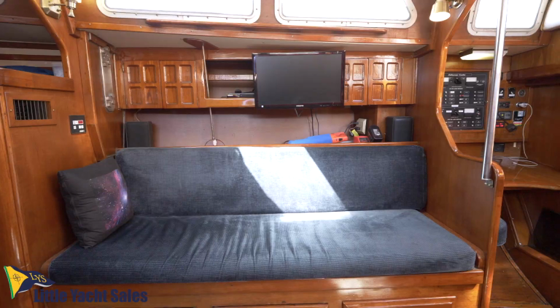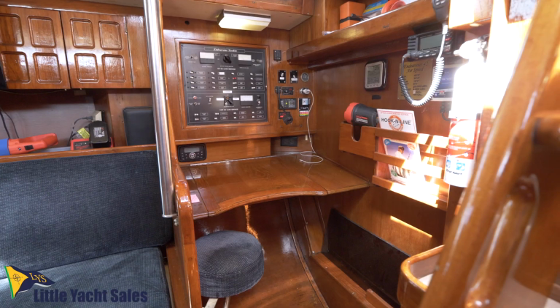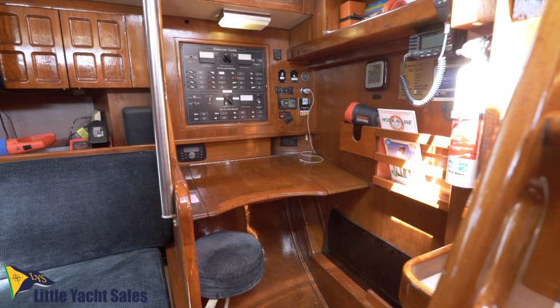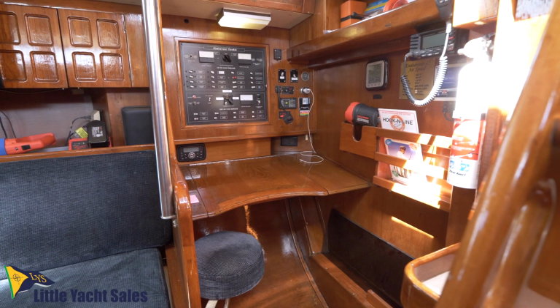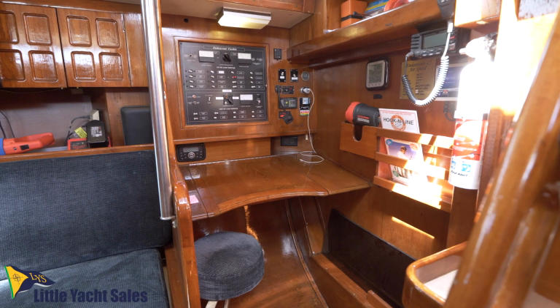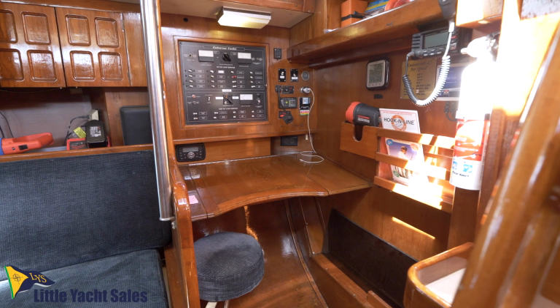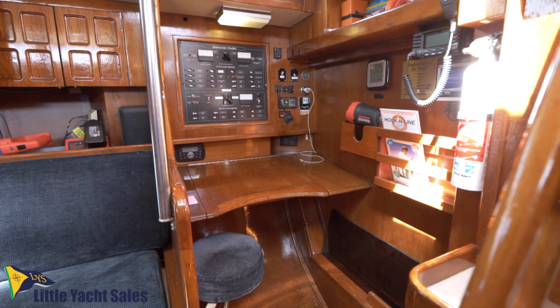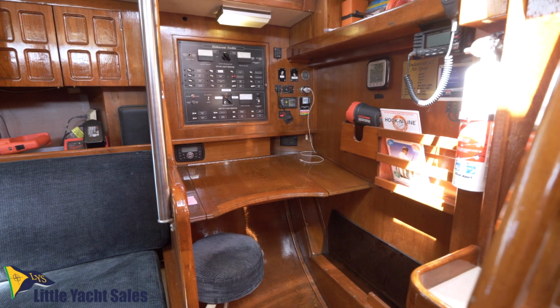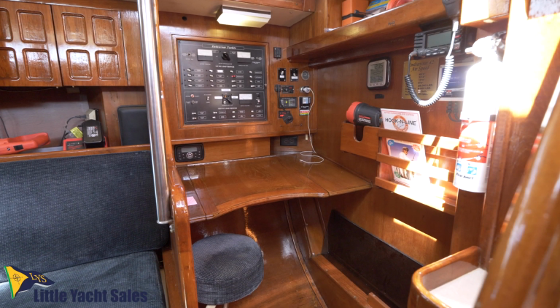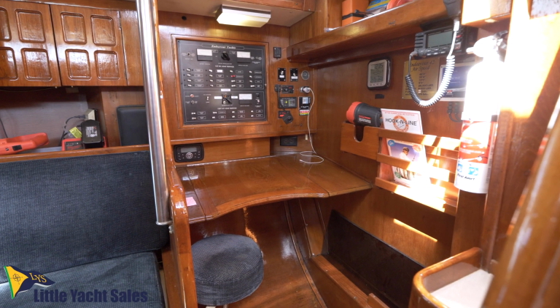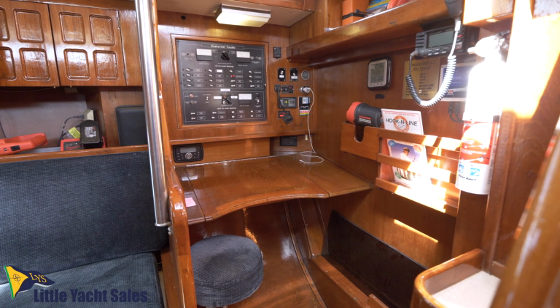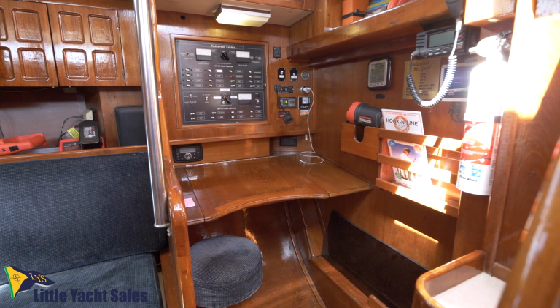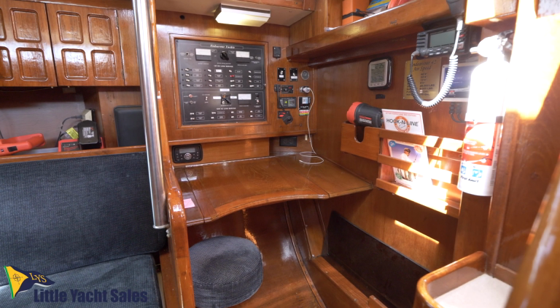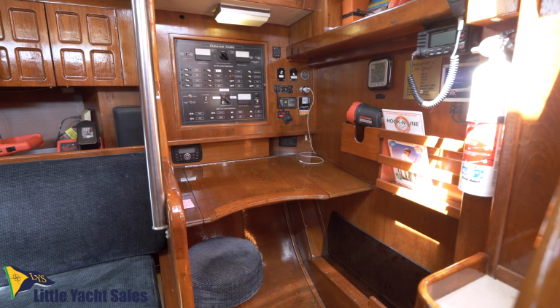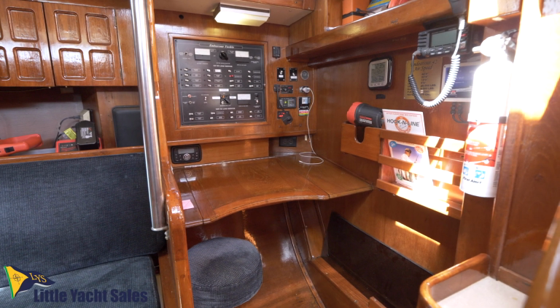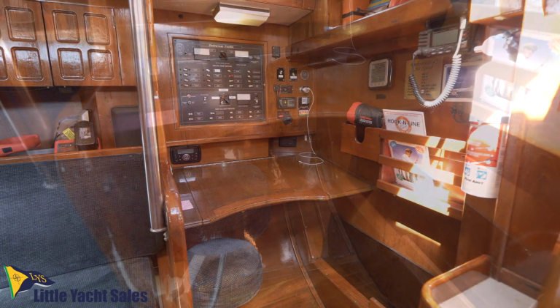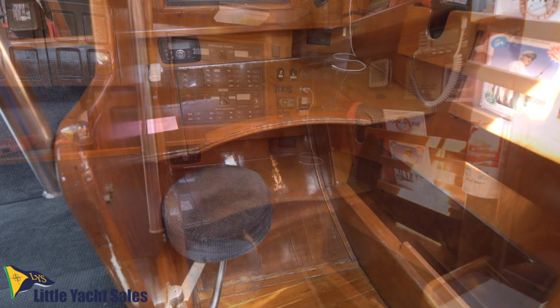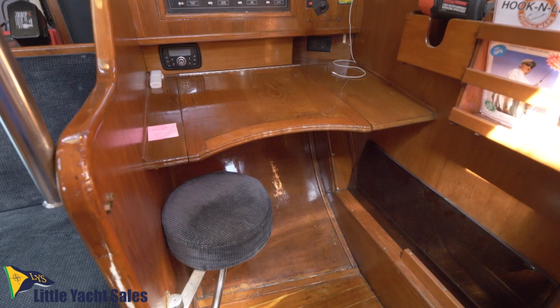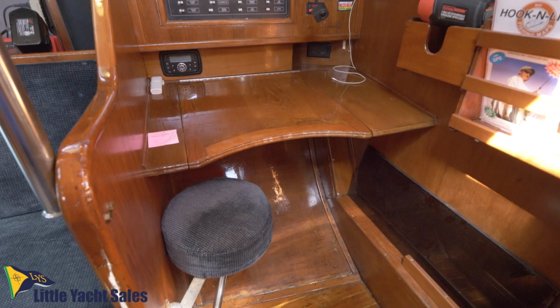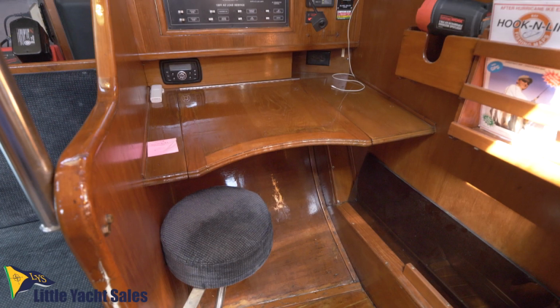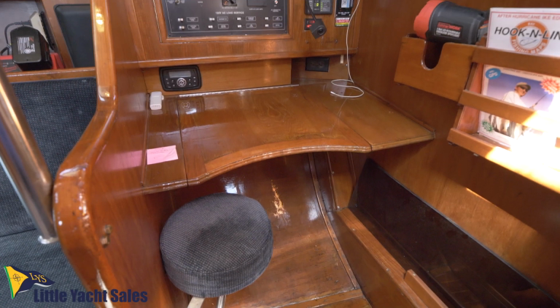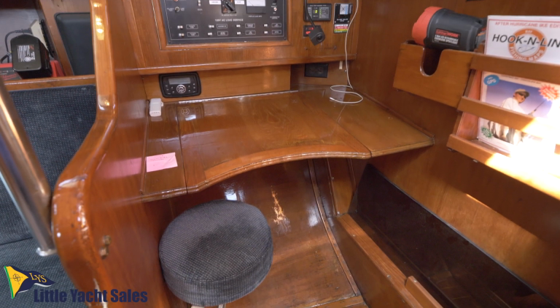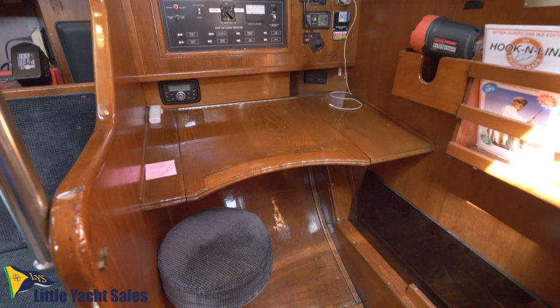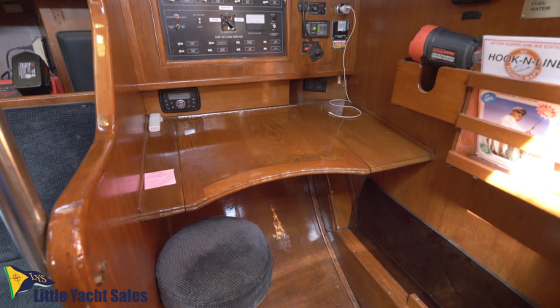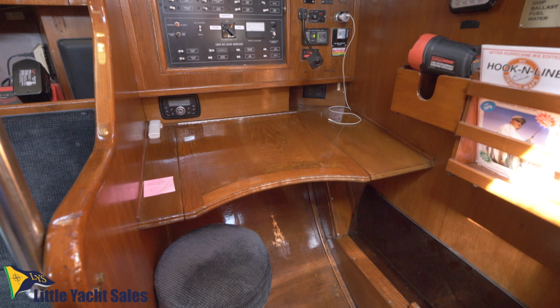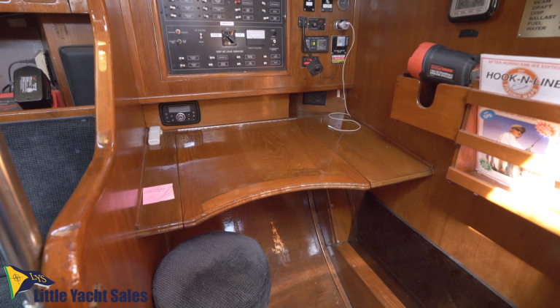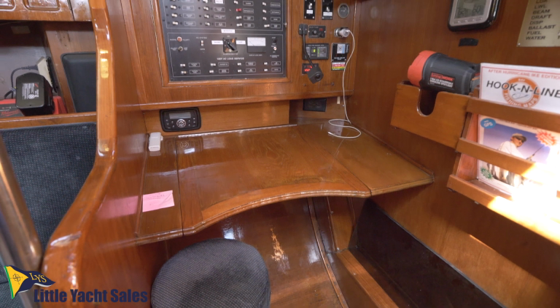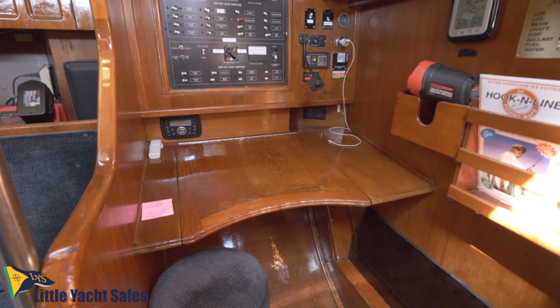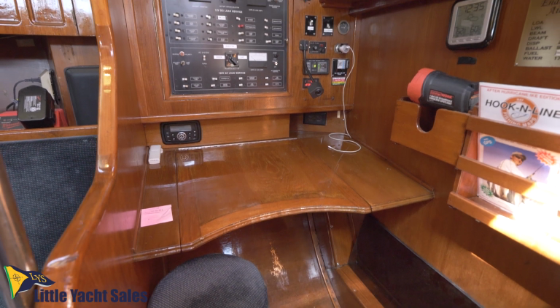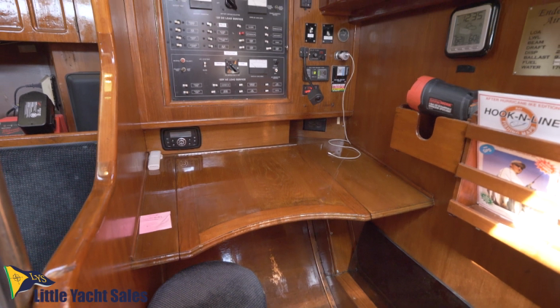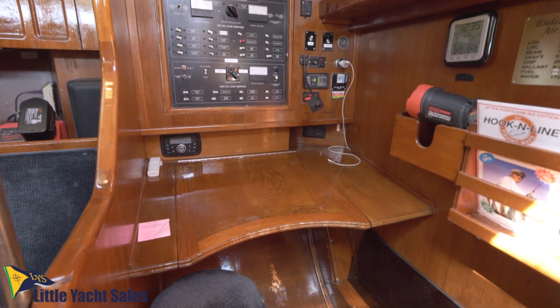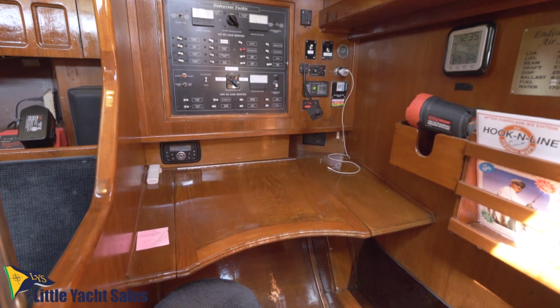The nav station is tucked behind the starboard settee with easy access to electronics and a wide desk big enough for paper charts.